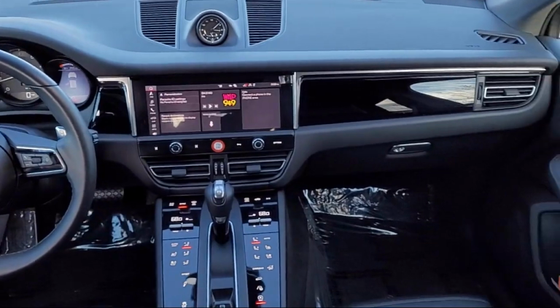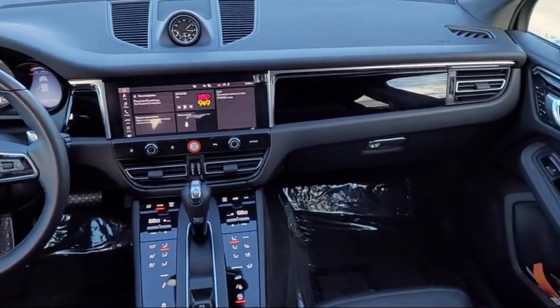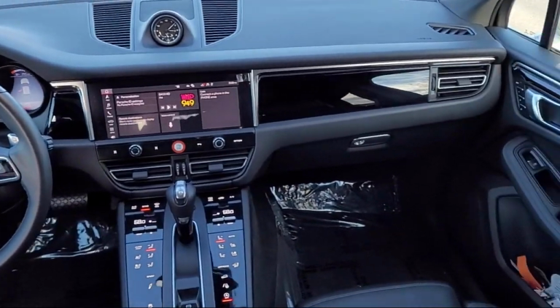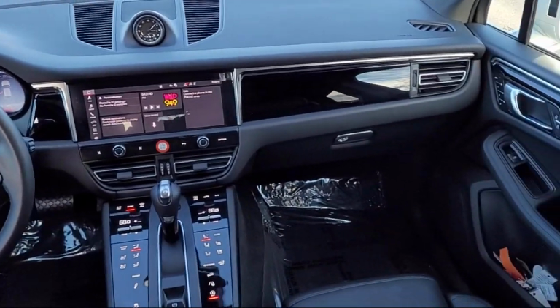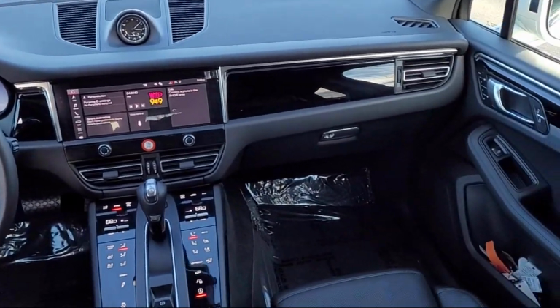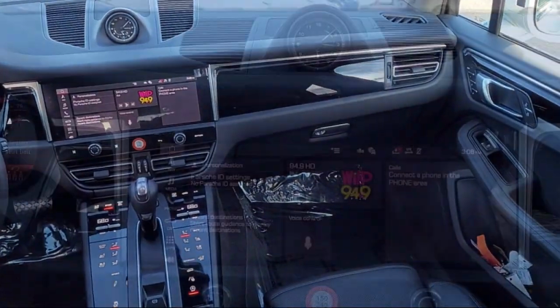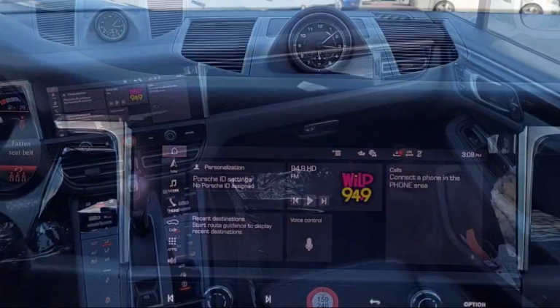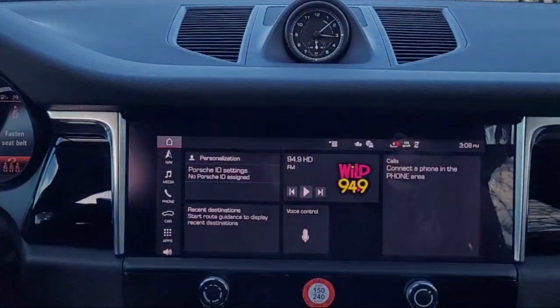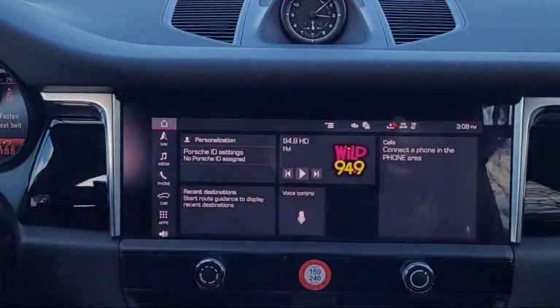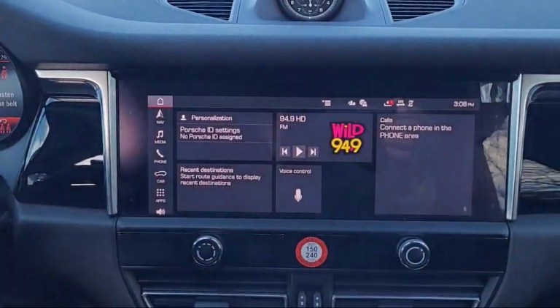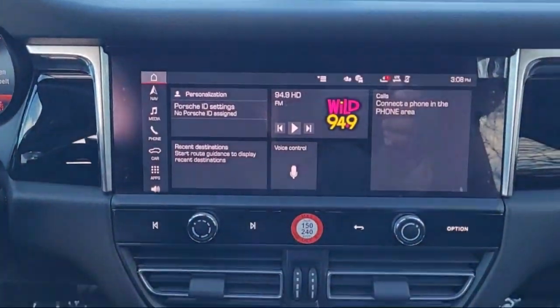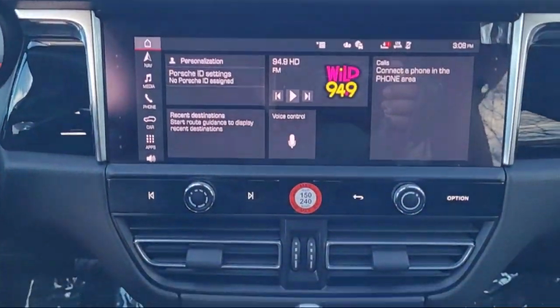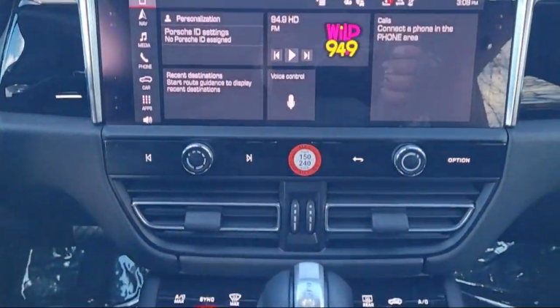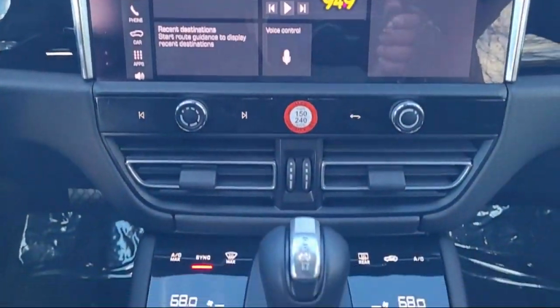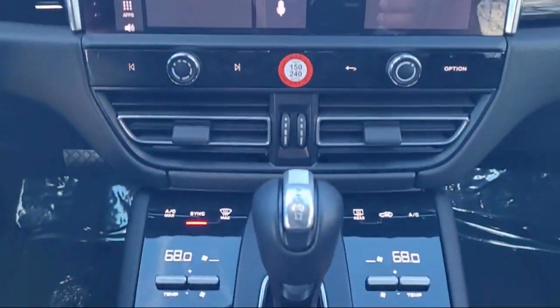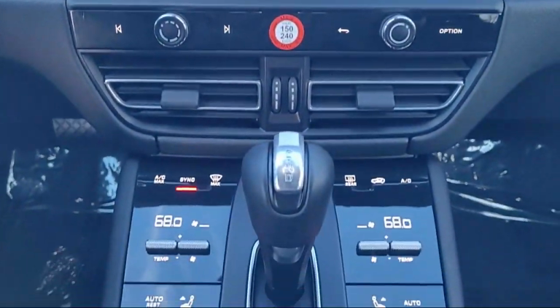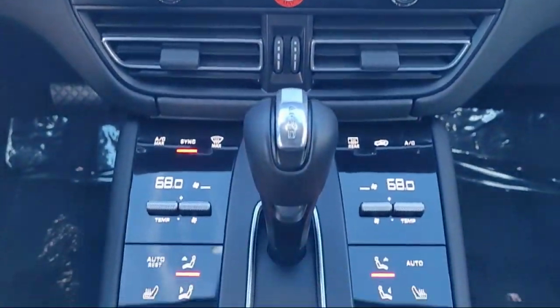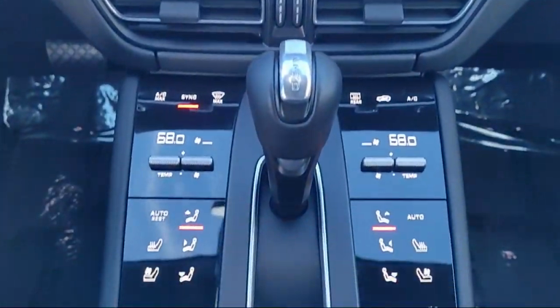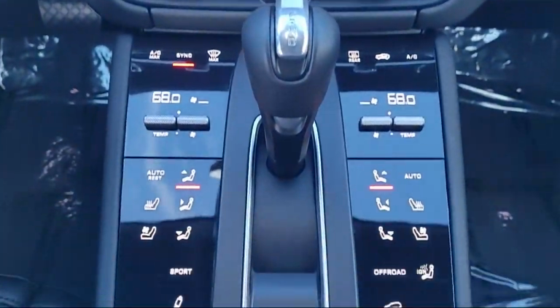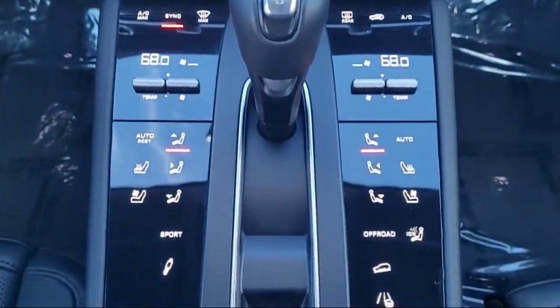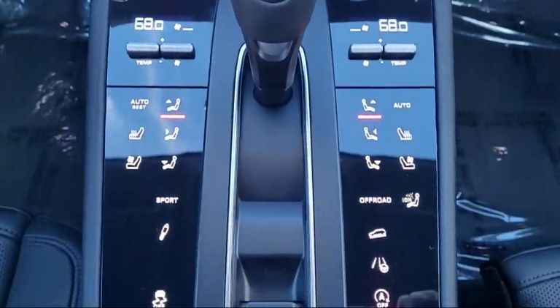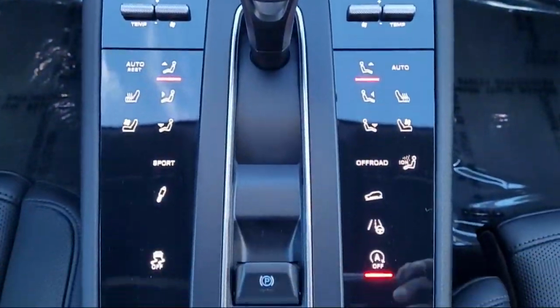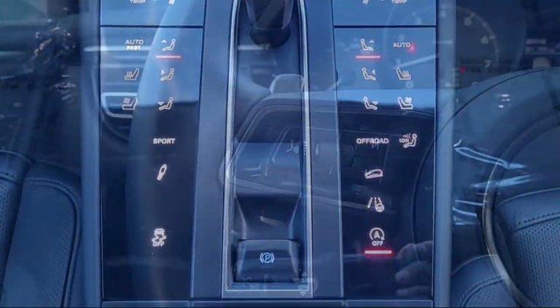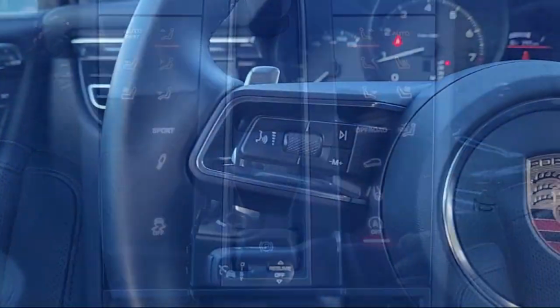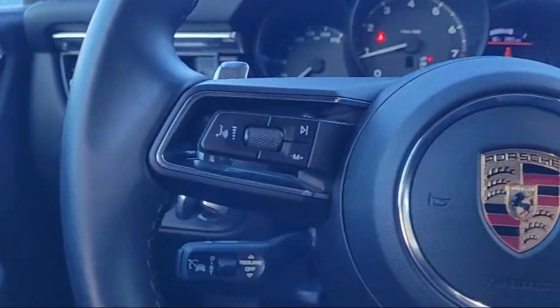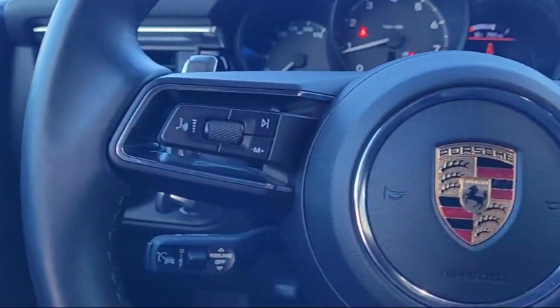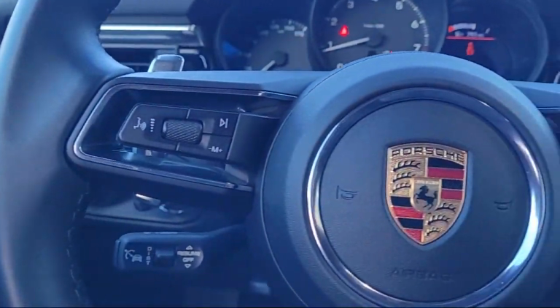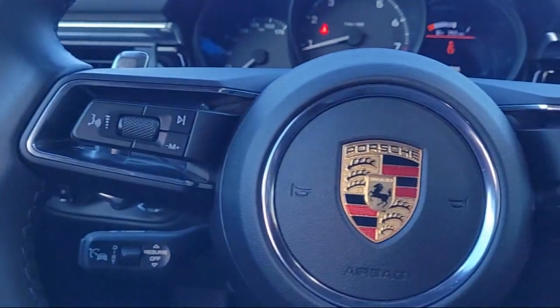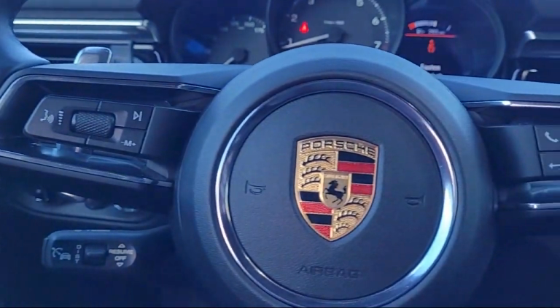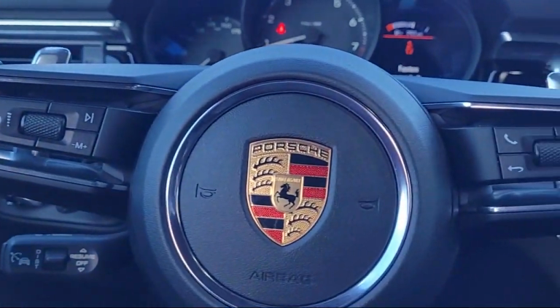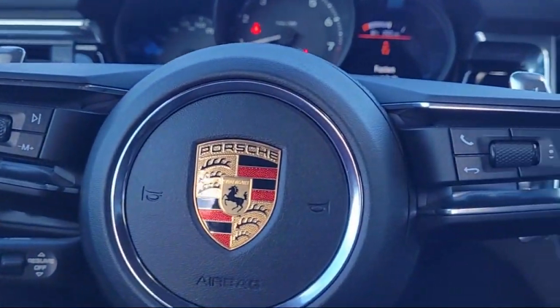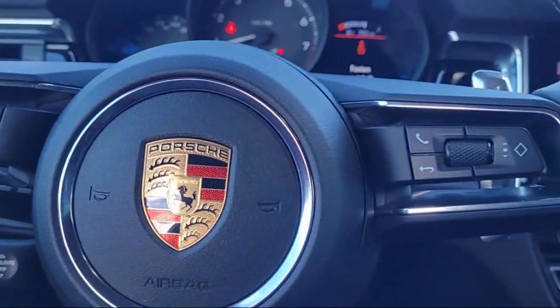Power windows with safety reversal, center front console with armrest and storage, and much more.